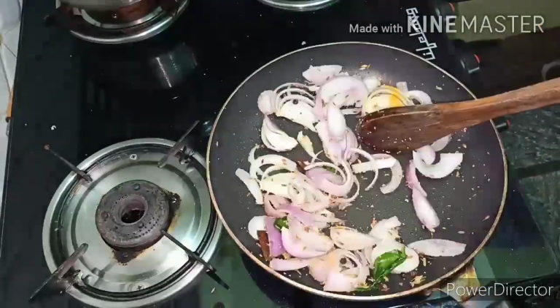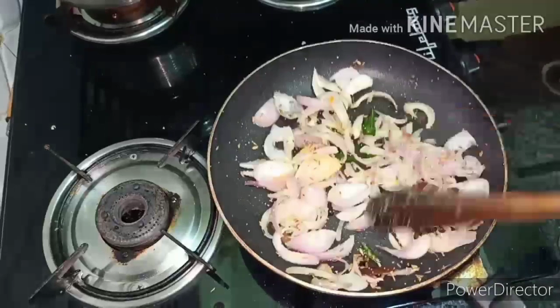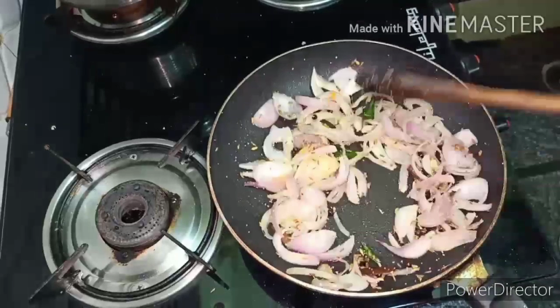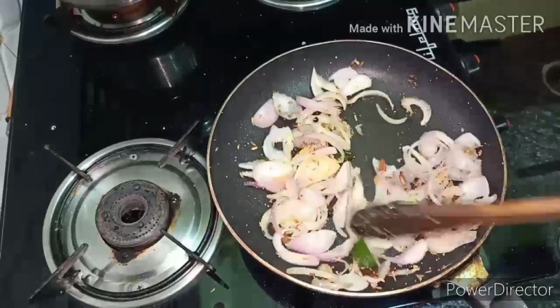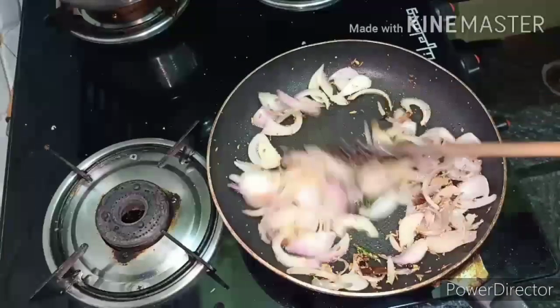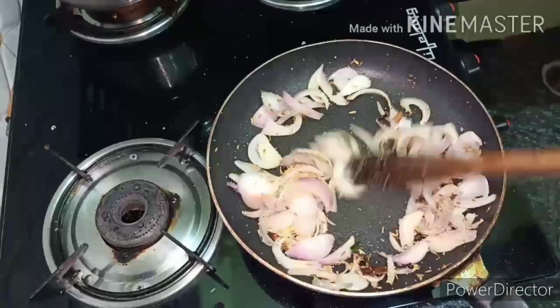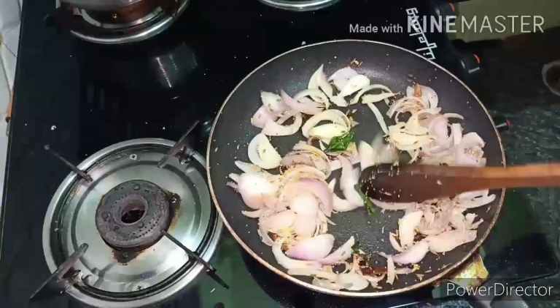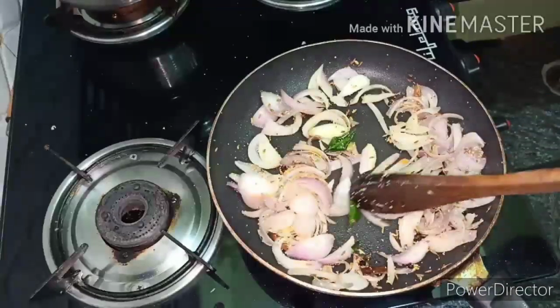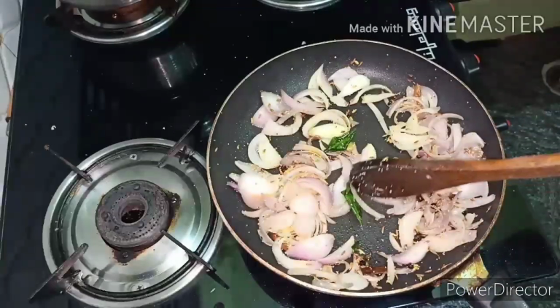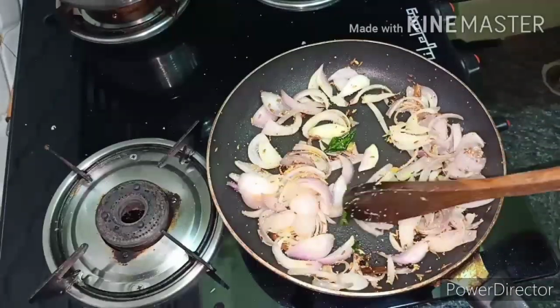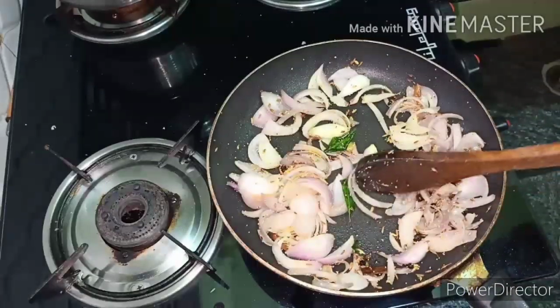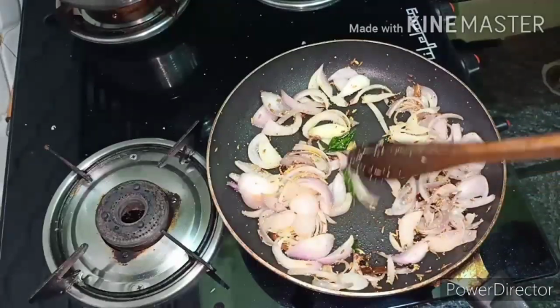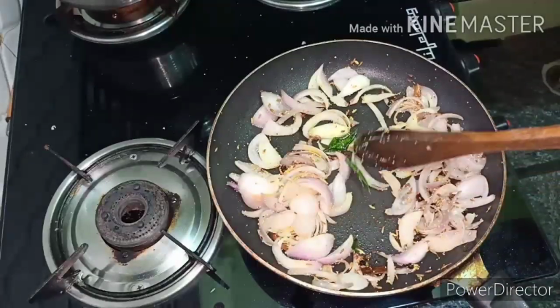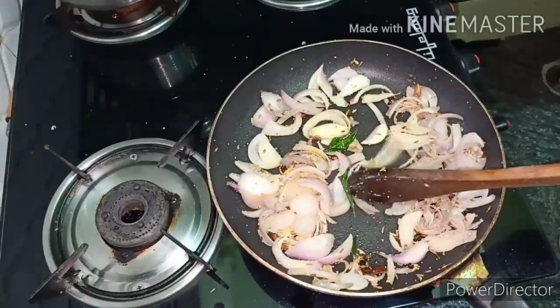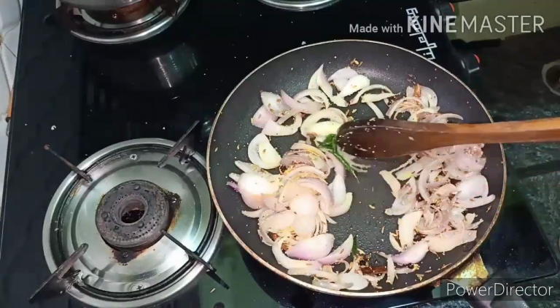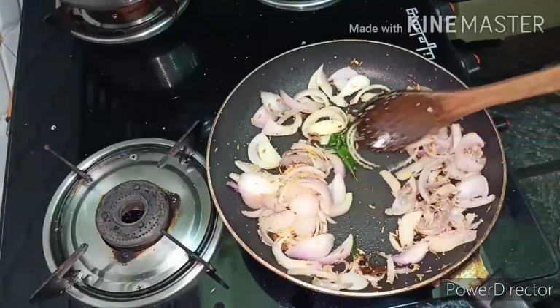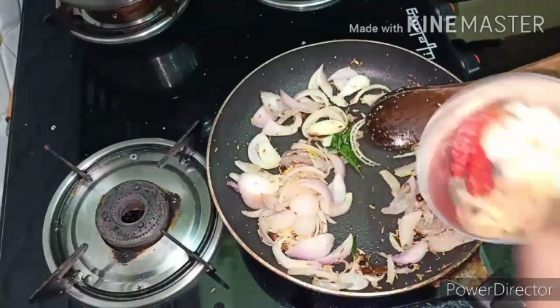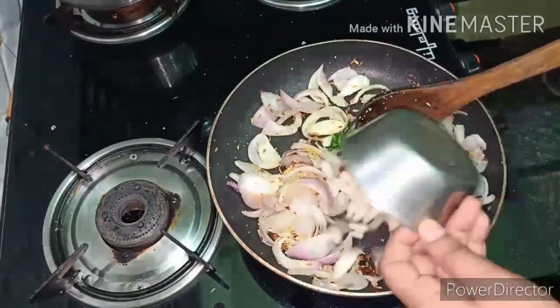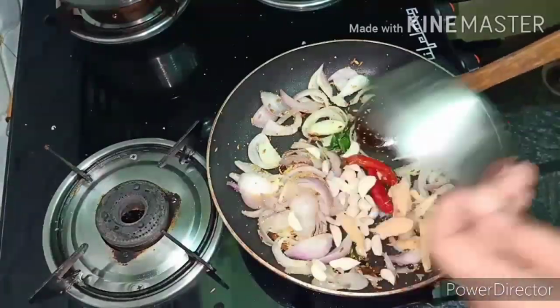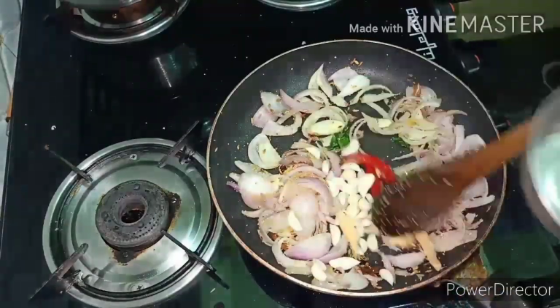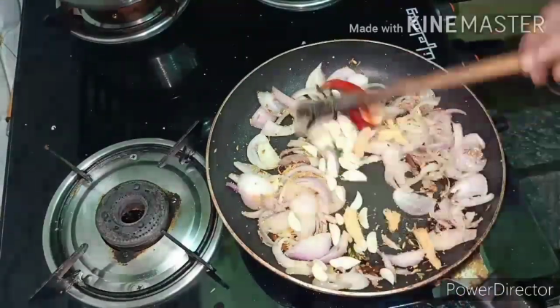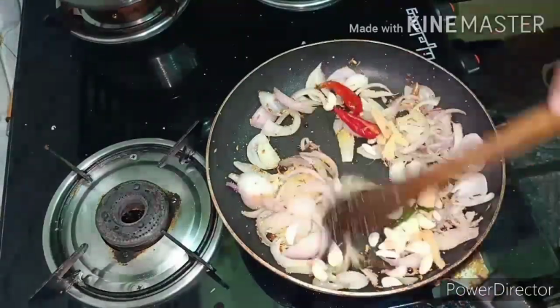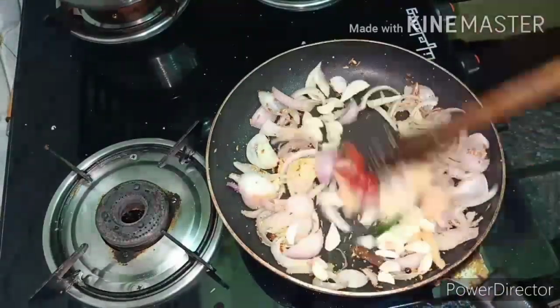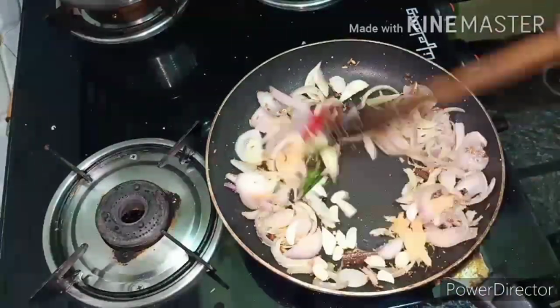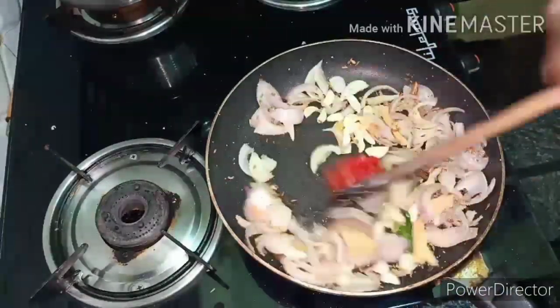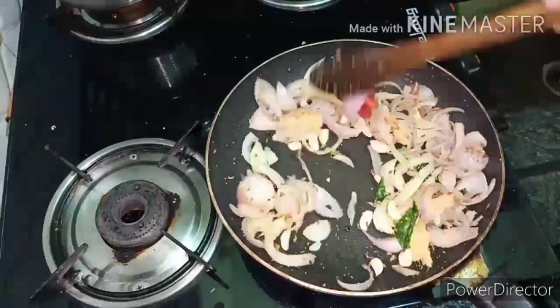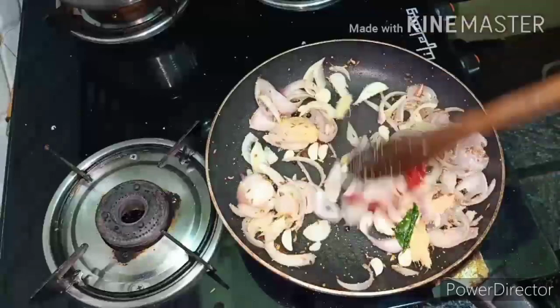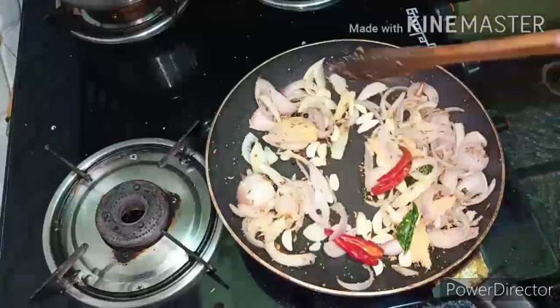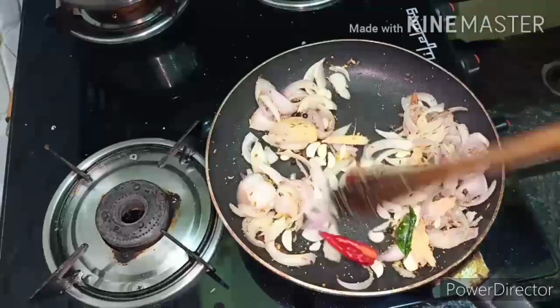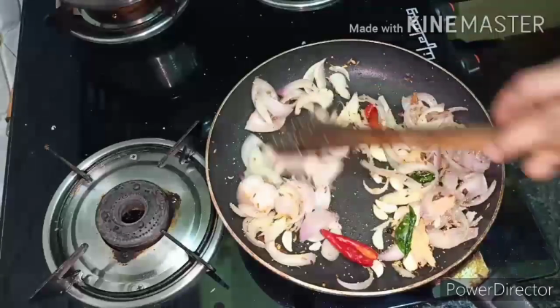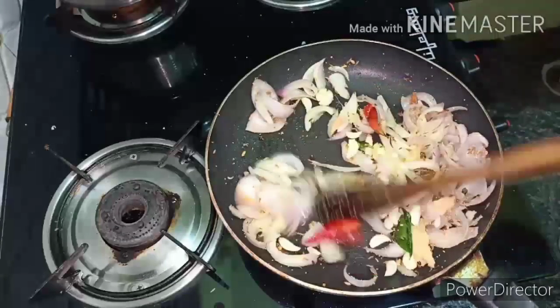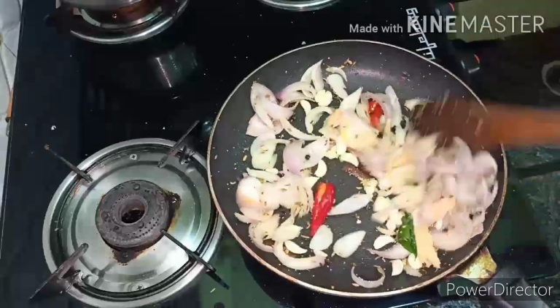Friends, ಇದು fry ಚೆನ್ನಾಗಿ ಆಗಬೇಕು — this should be a simple golden brown like this.